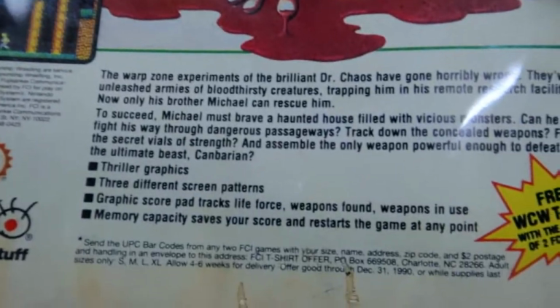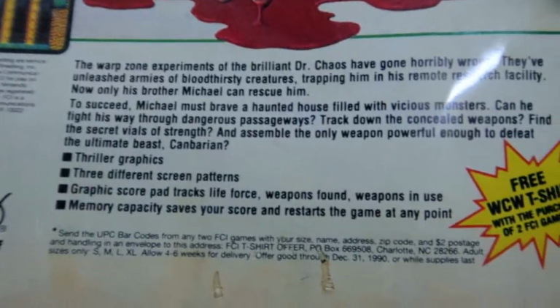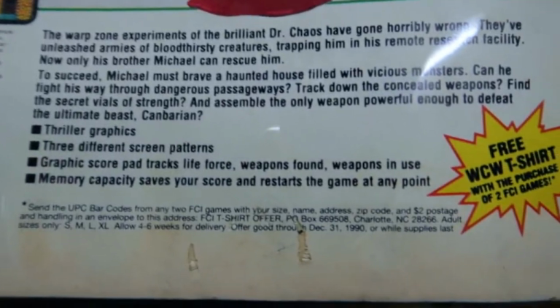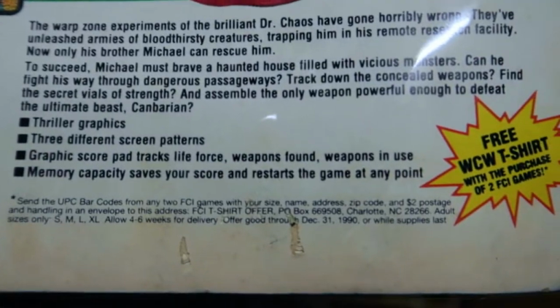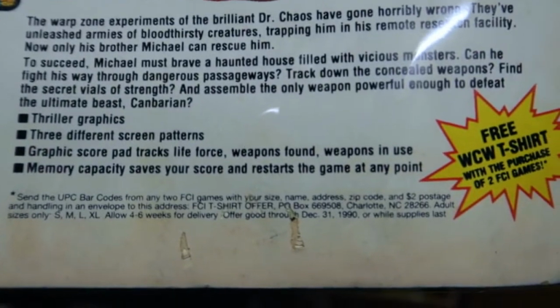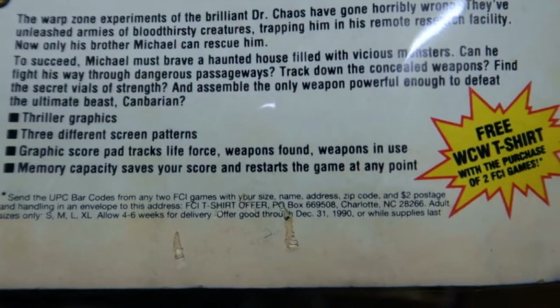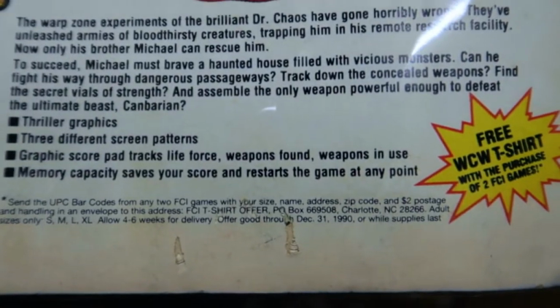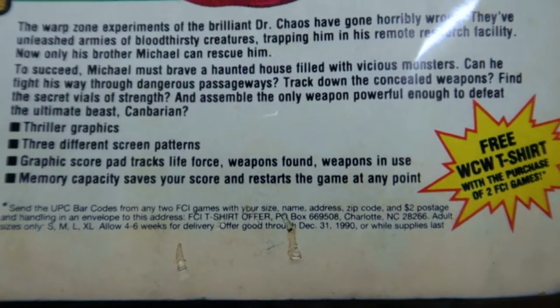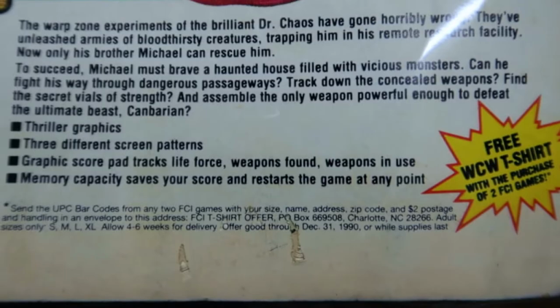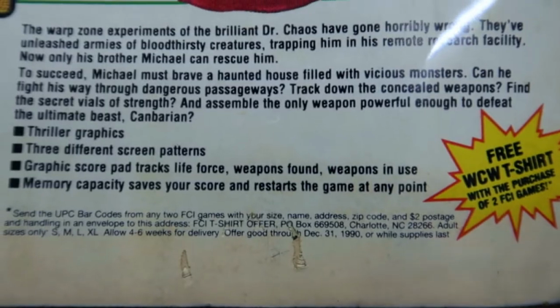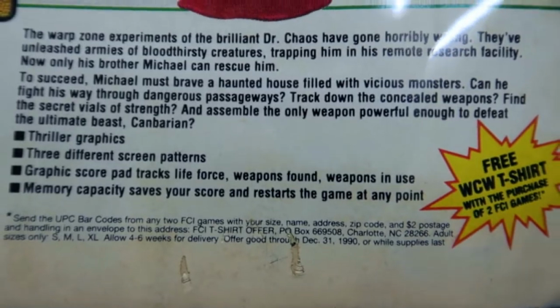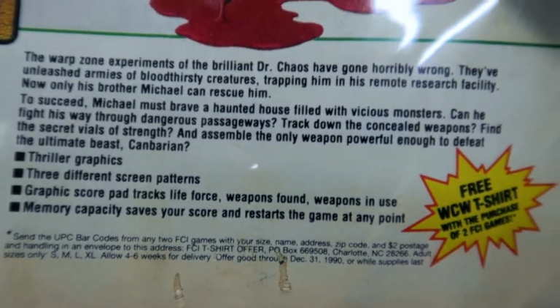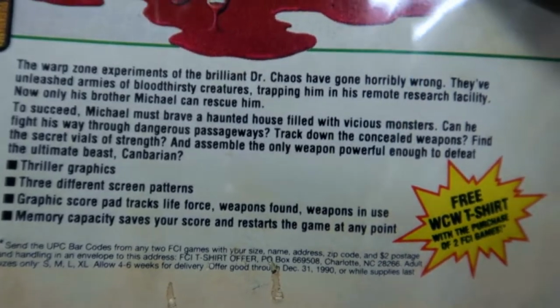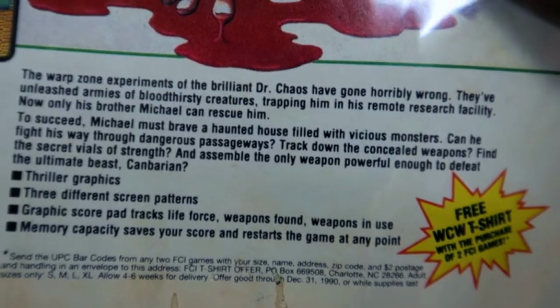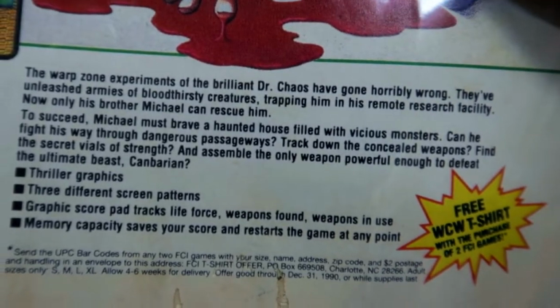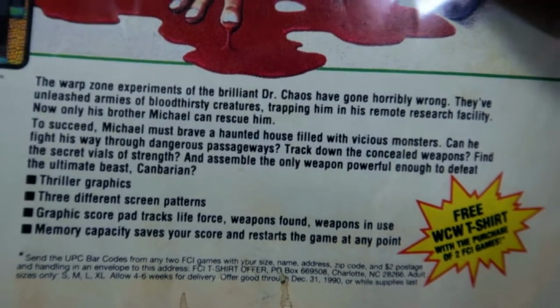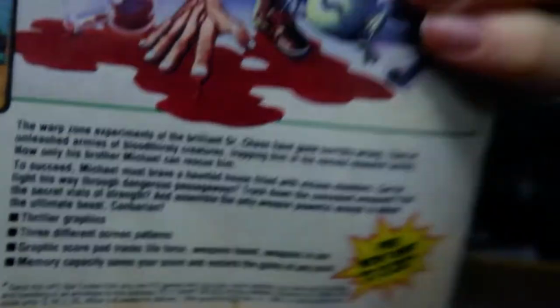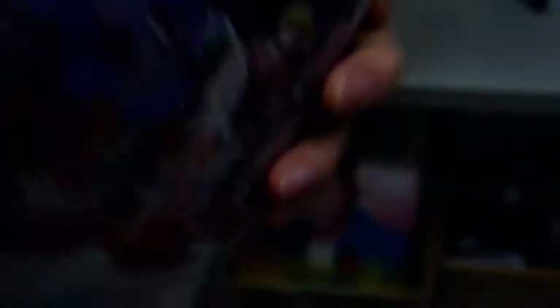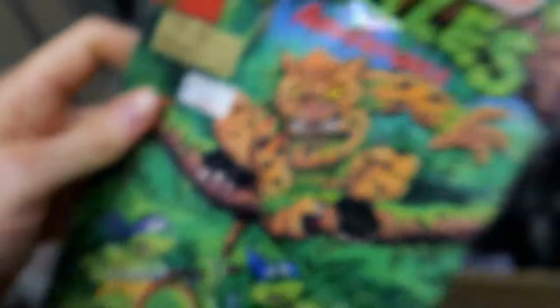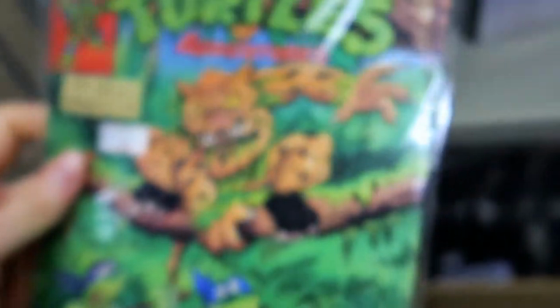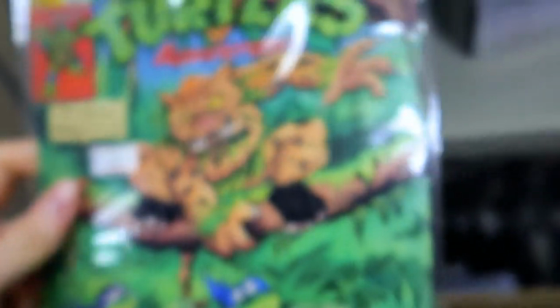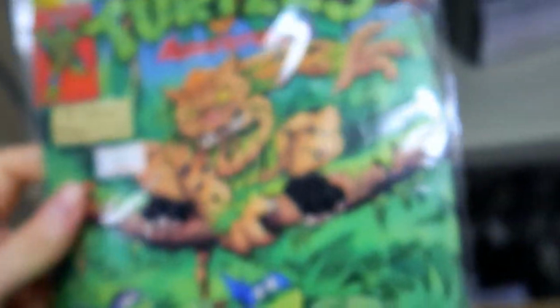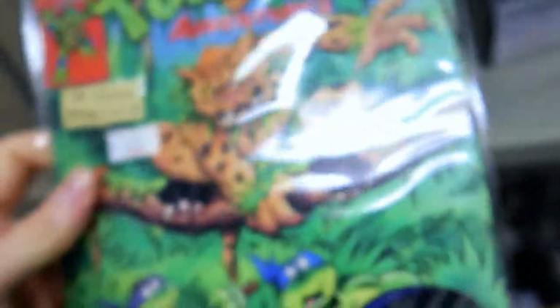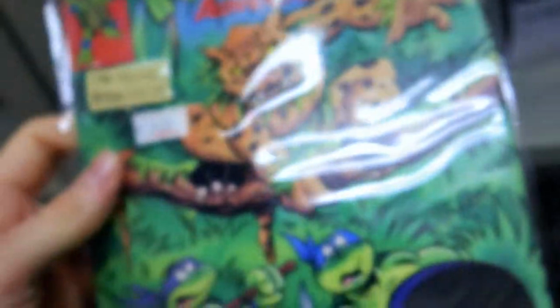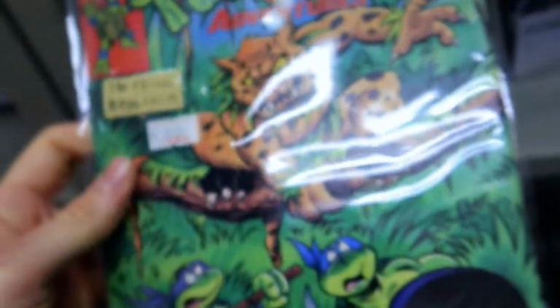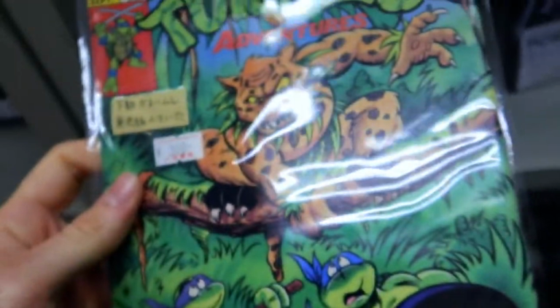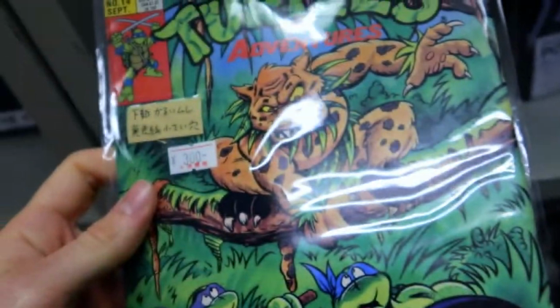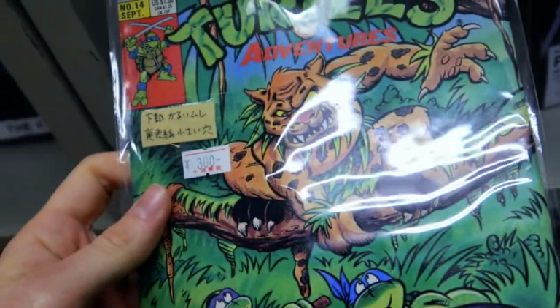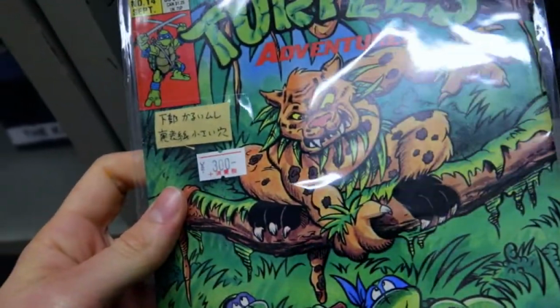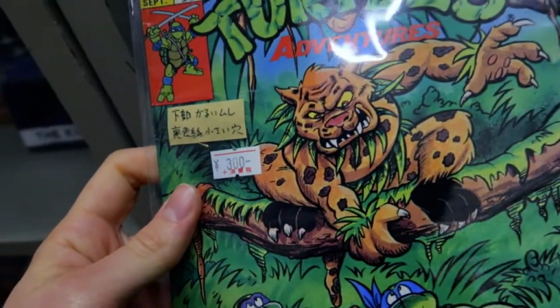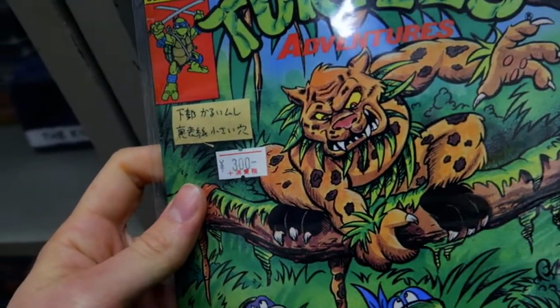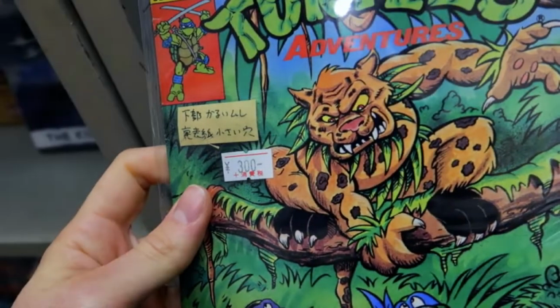This one is from 1990. I can definitely buy that, it's quite cheap as well.